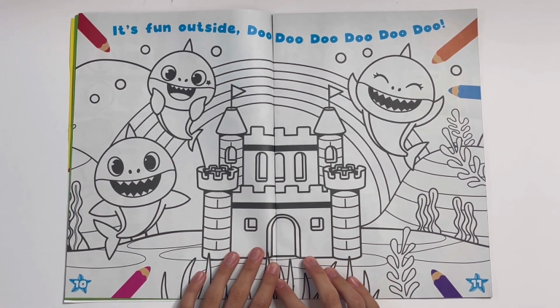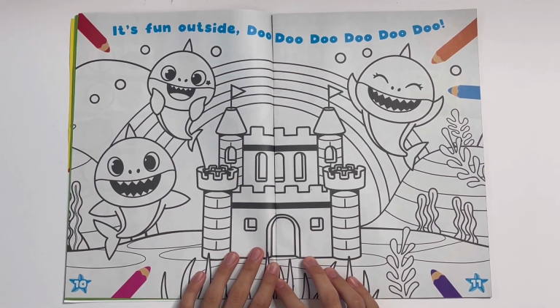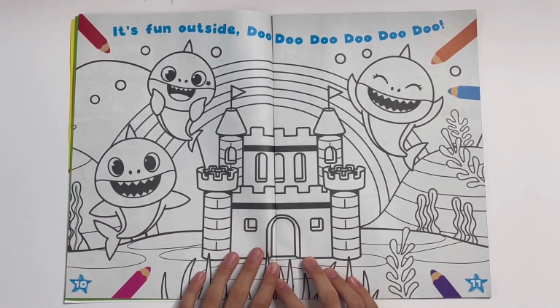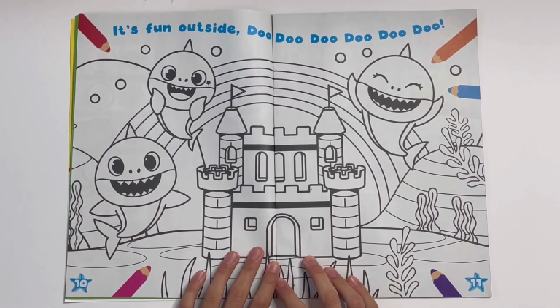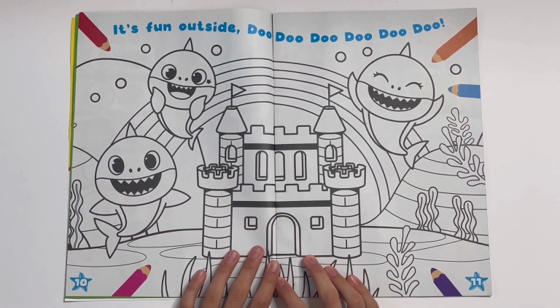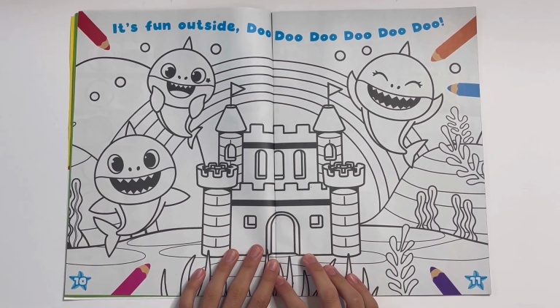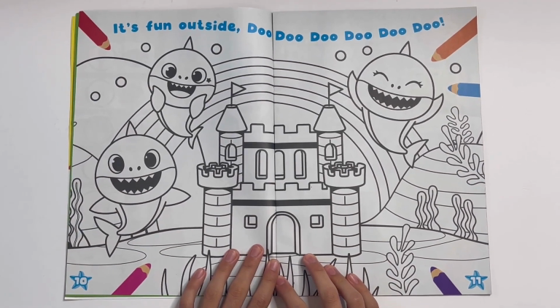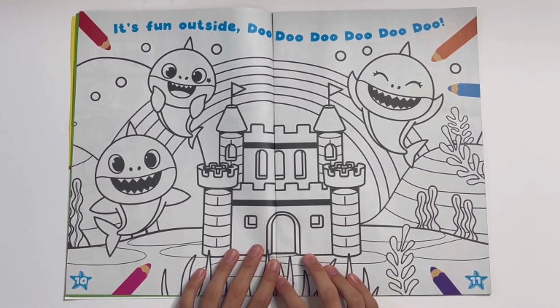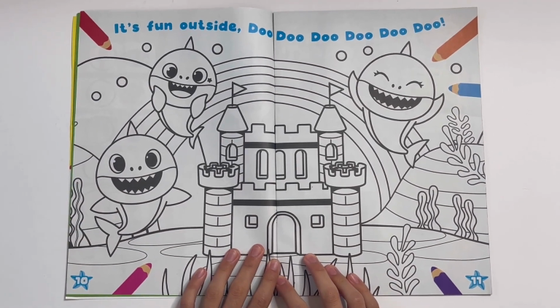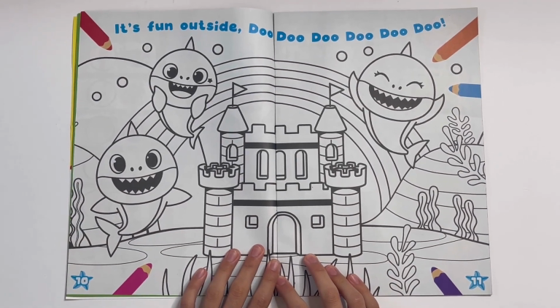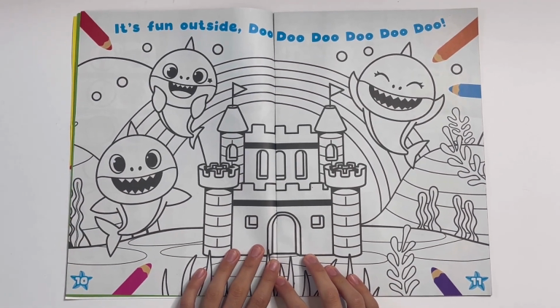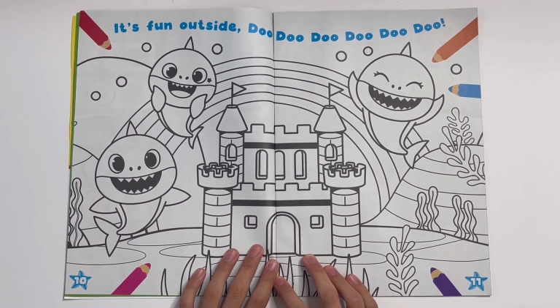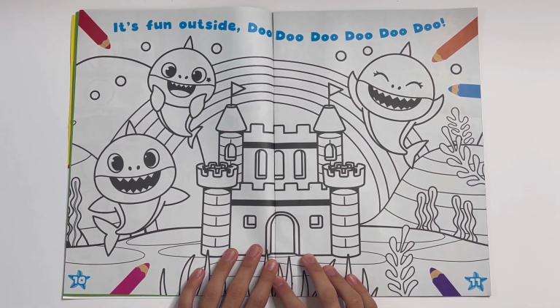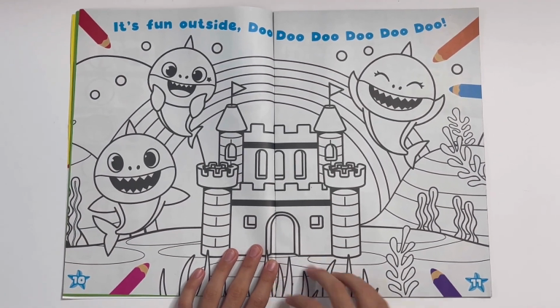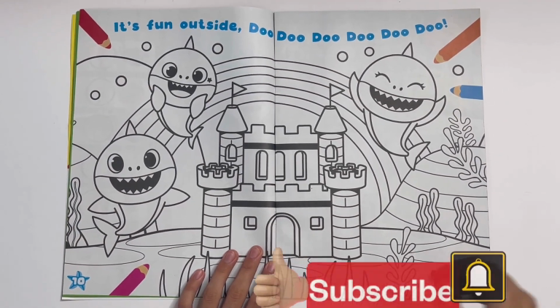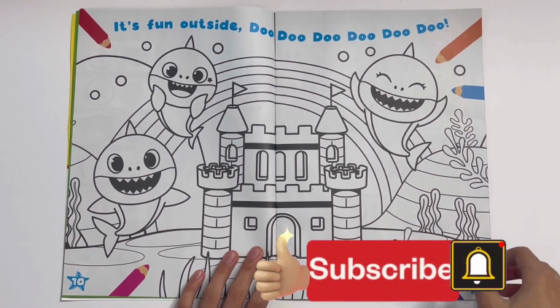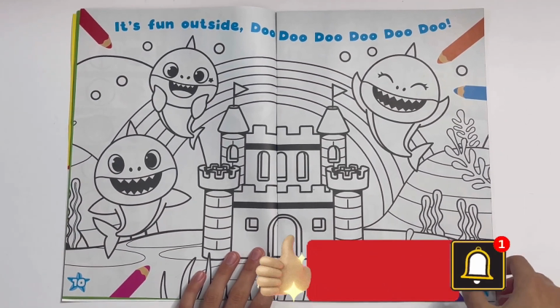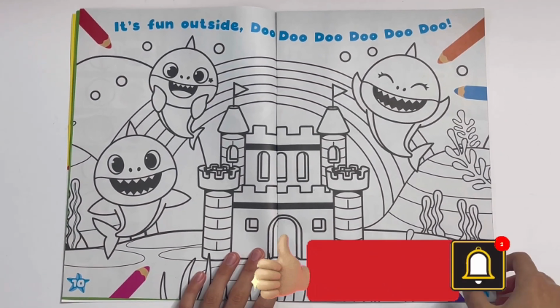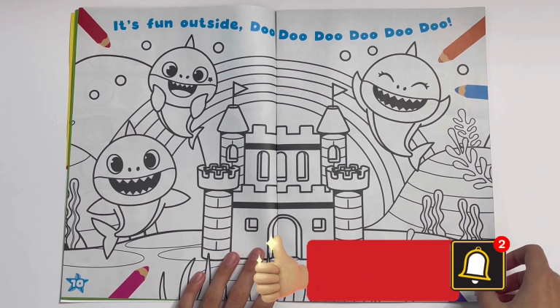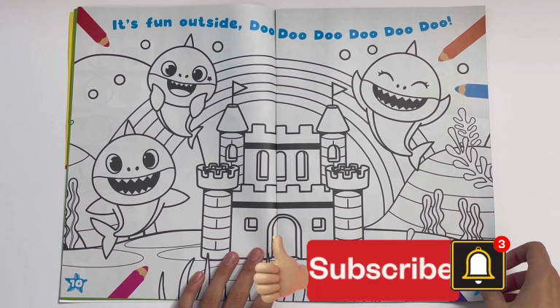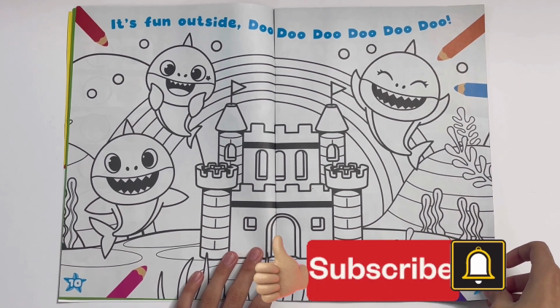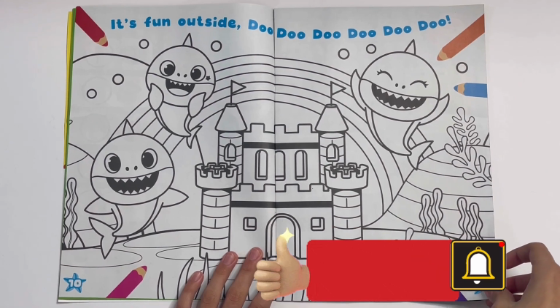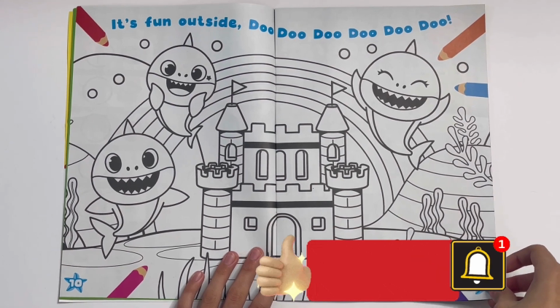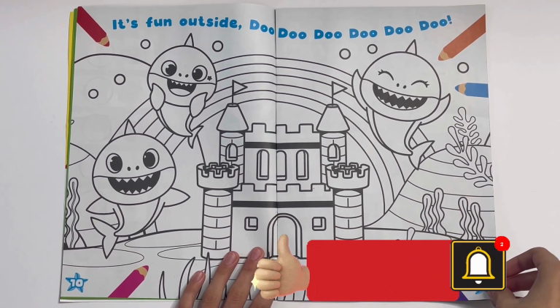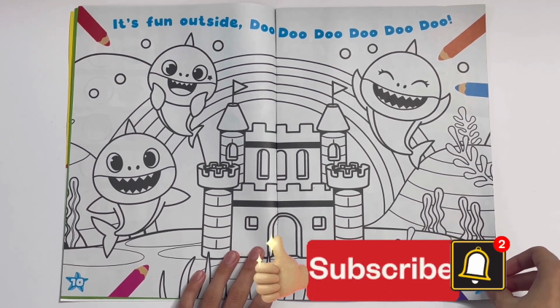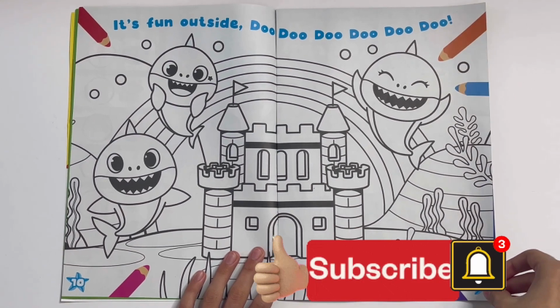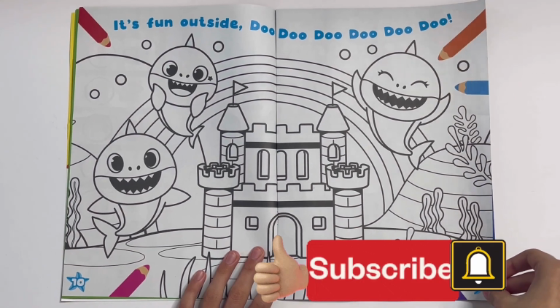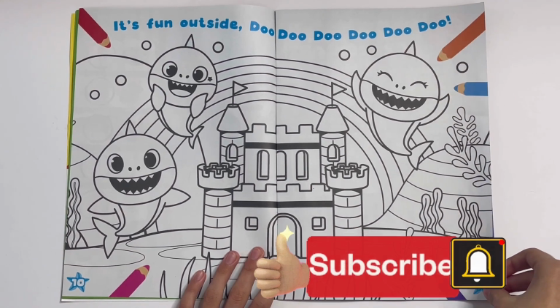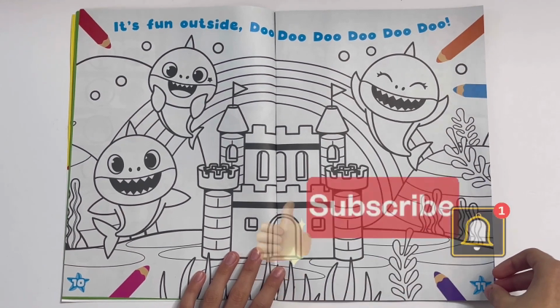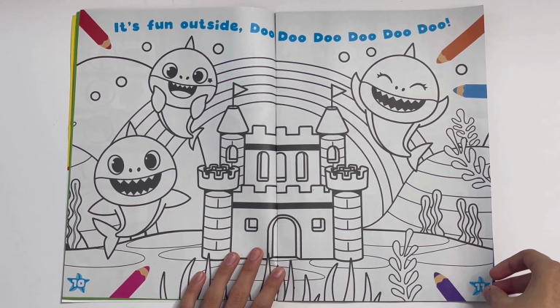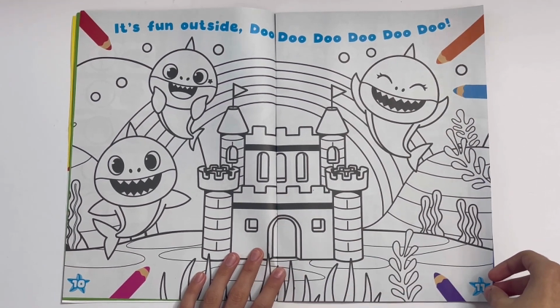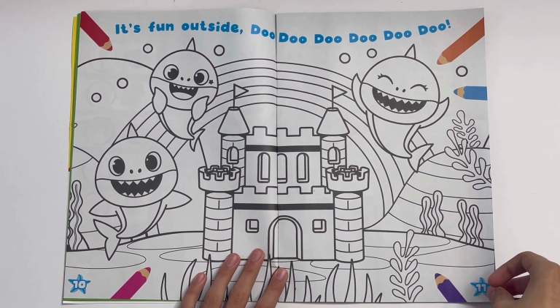It's fun outside. You can see Daddy Shark, Mummy Shark, and Baby Shark with a castle.